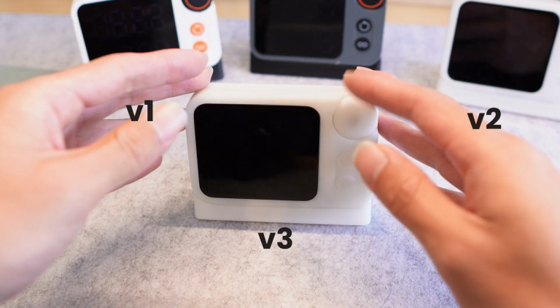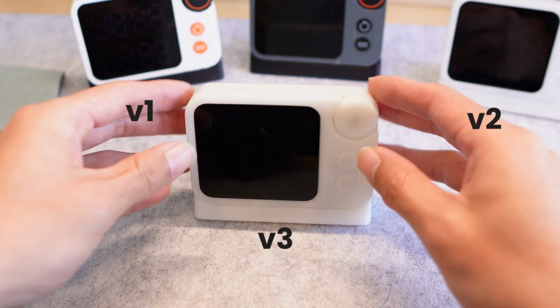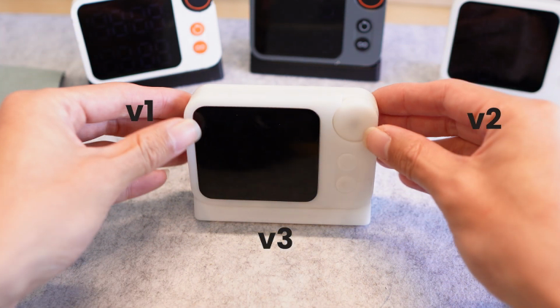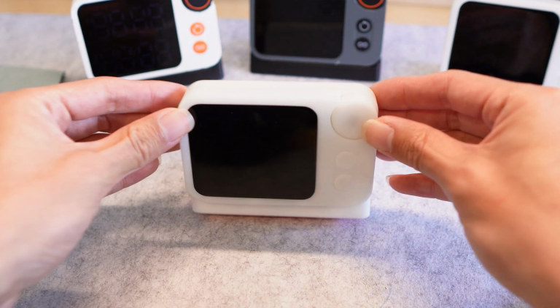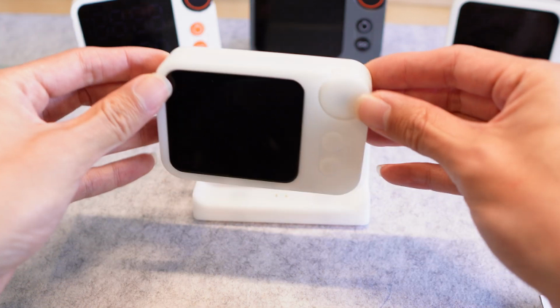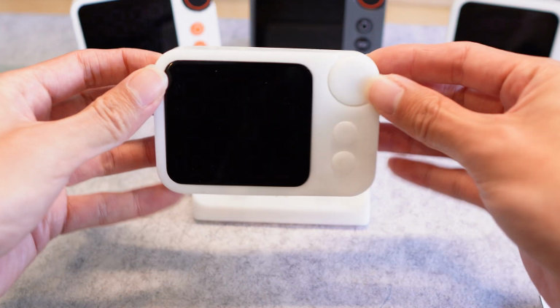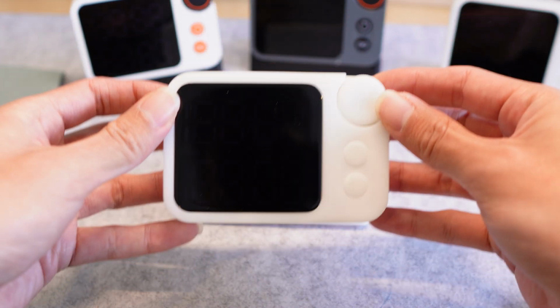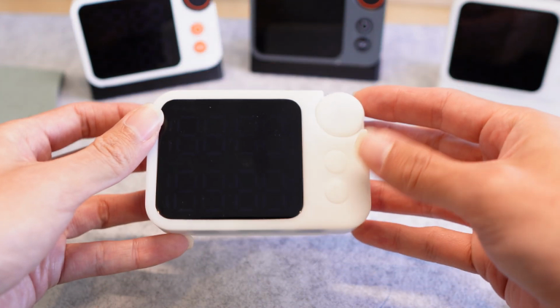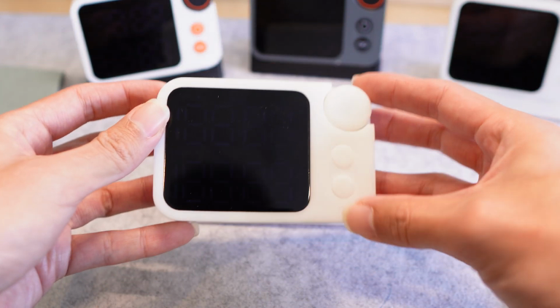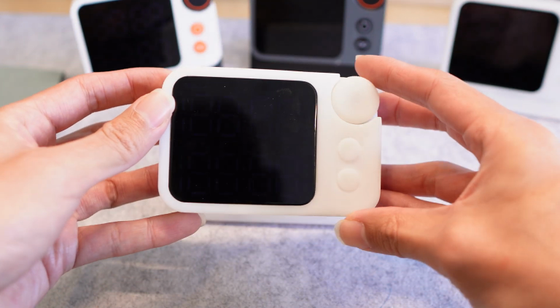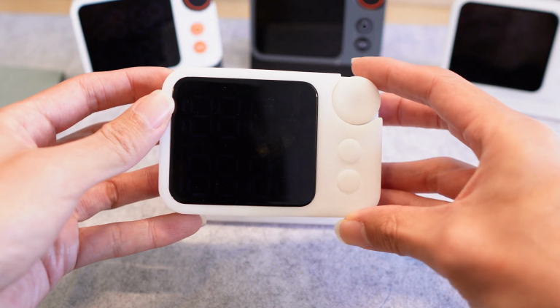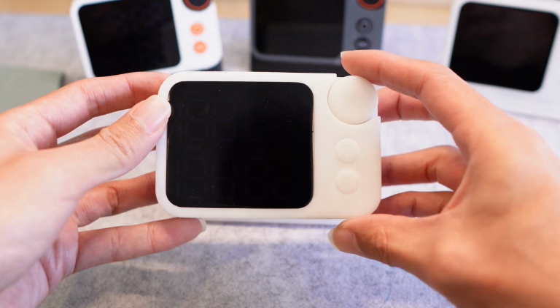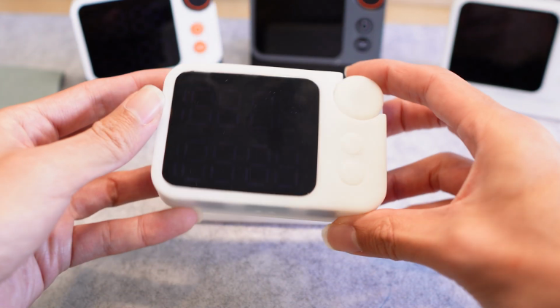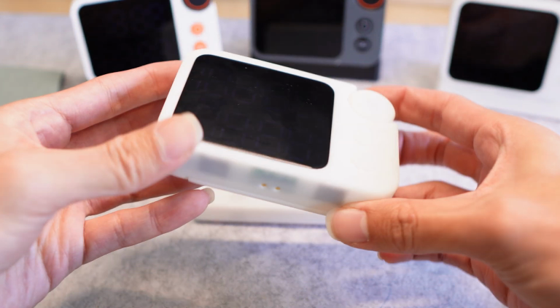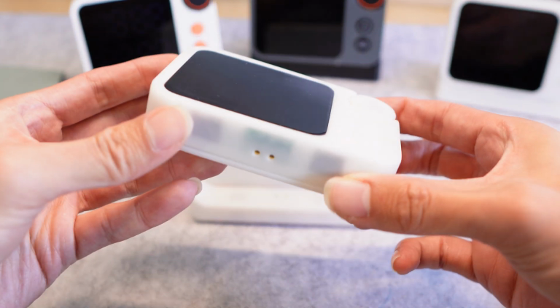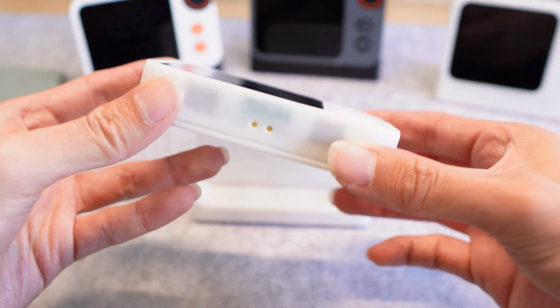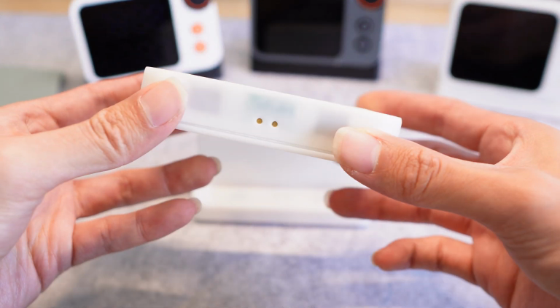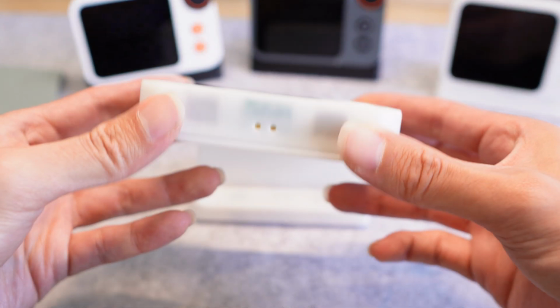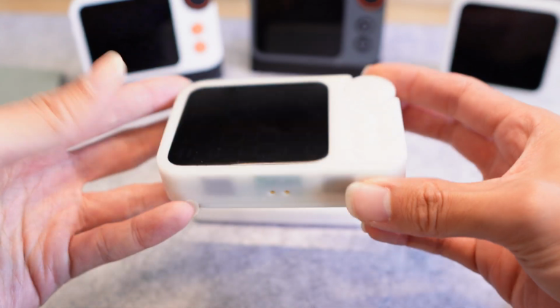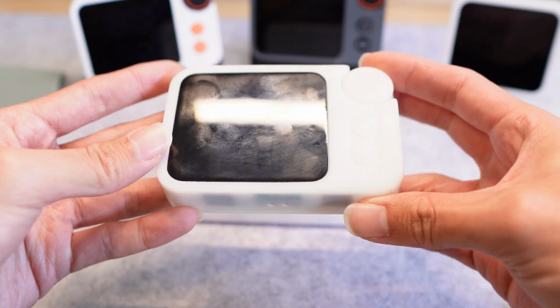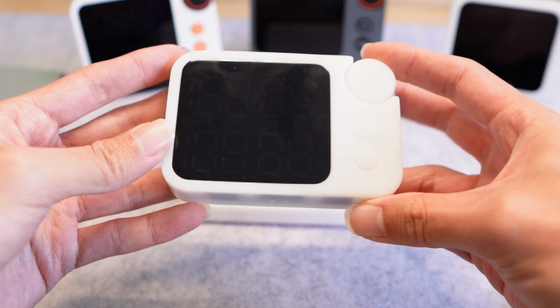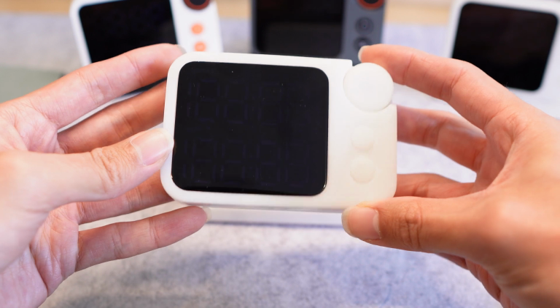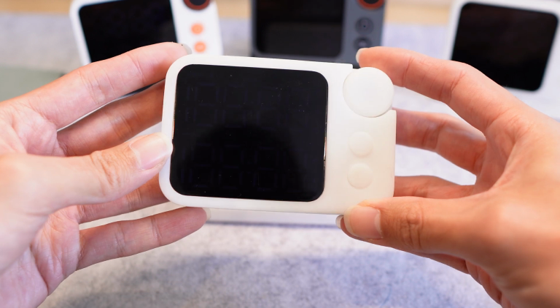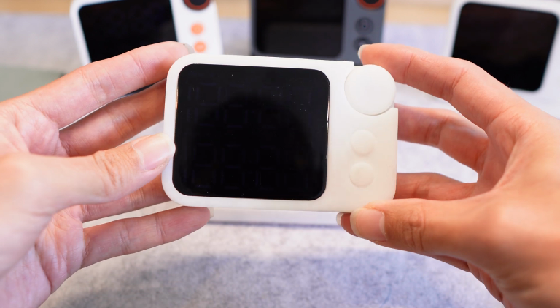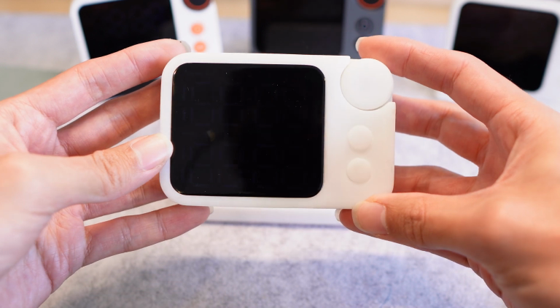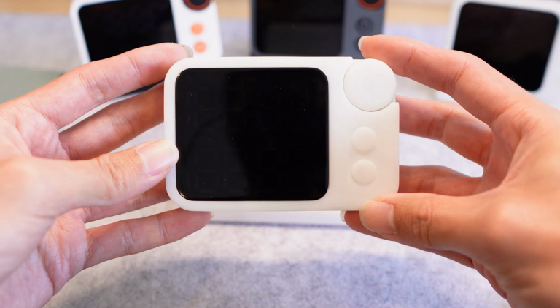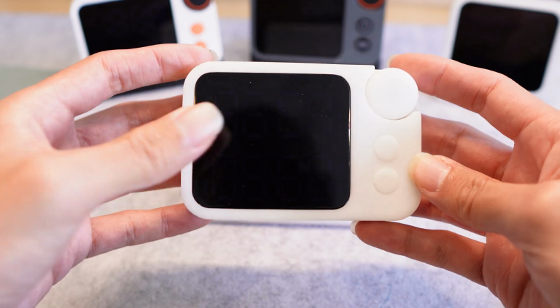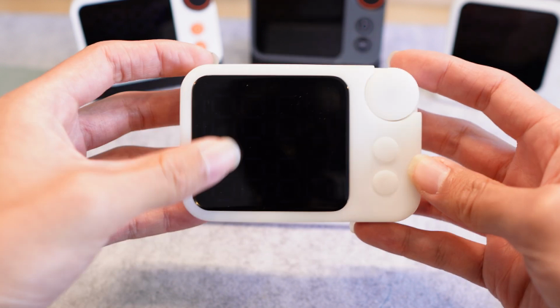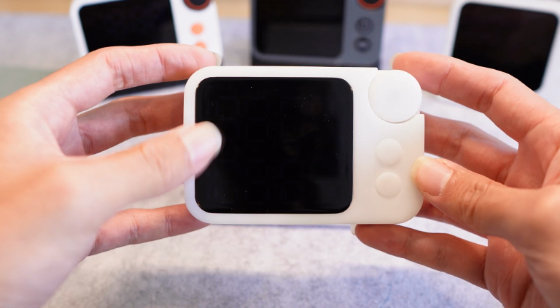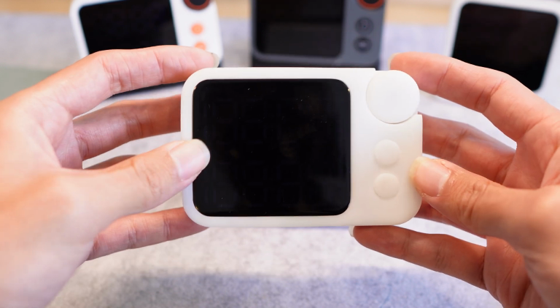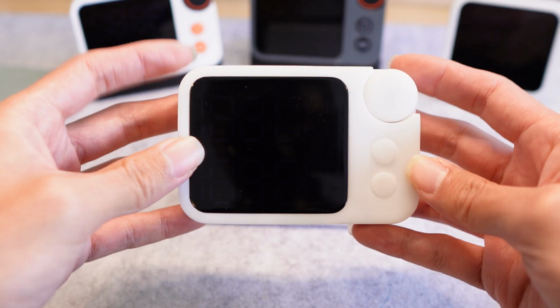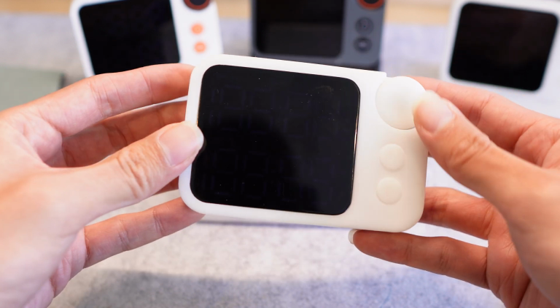Don't pay too much attention to the outer case because with the most recent prototype we've been working extremely hard on the internal electronics hardware.